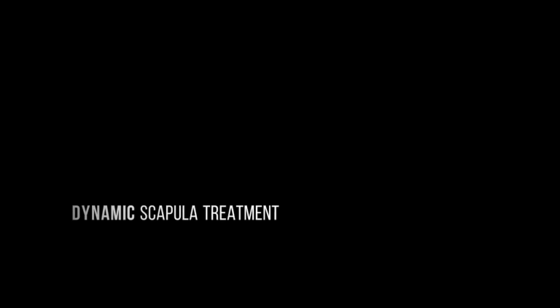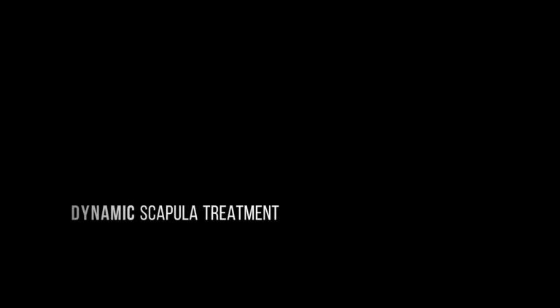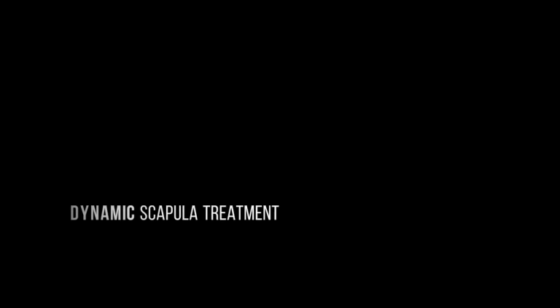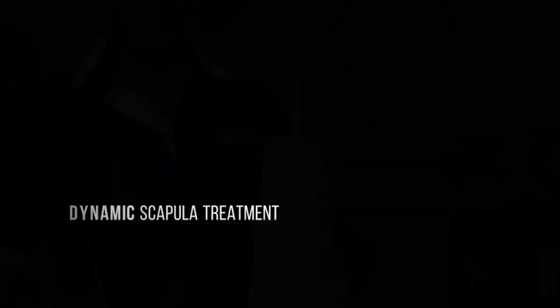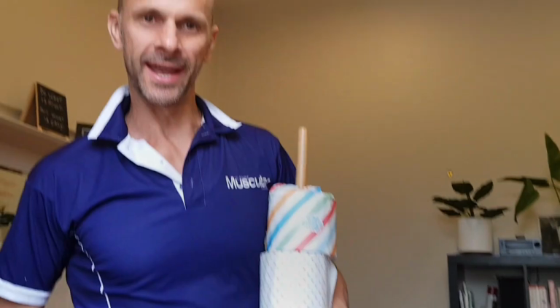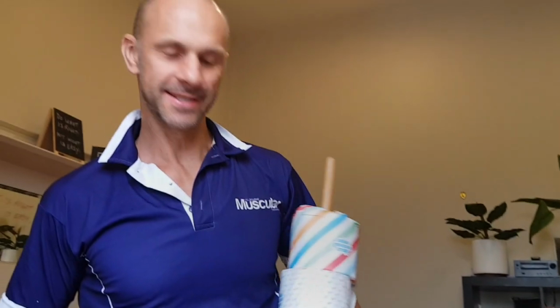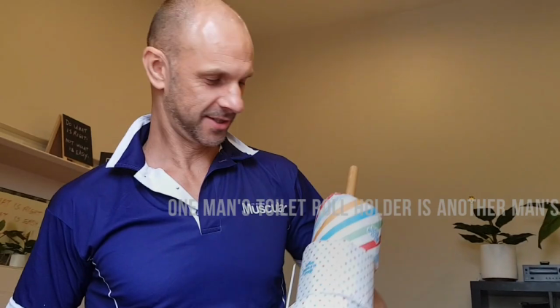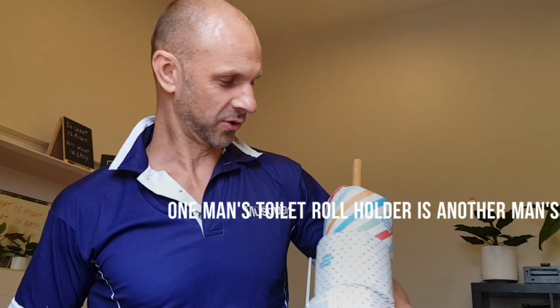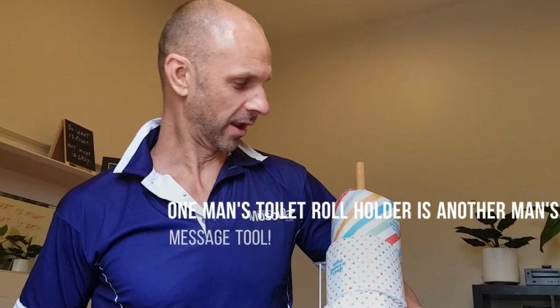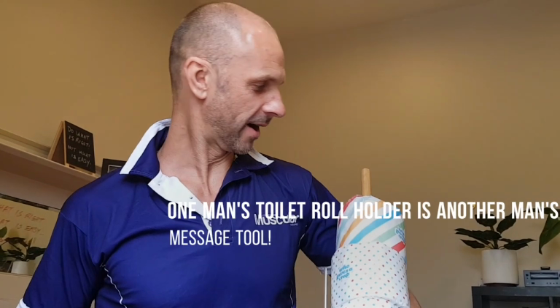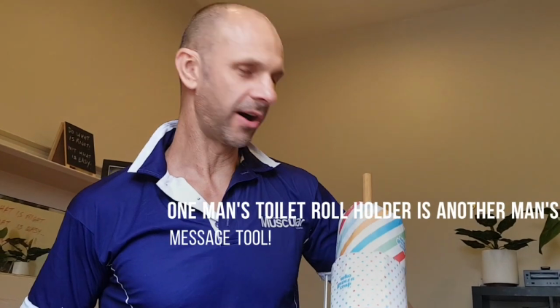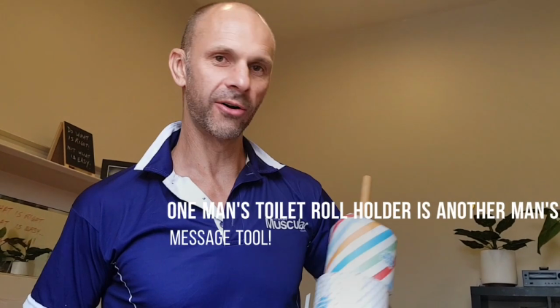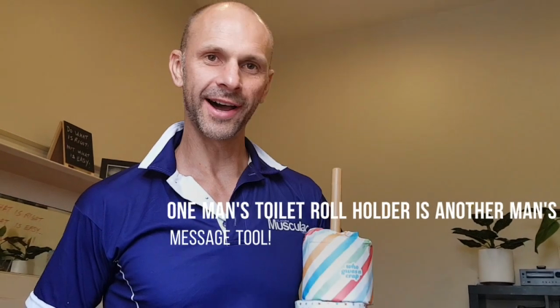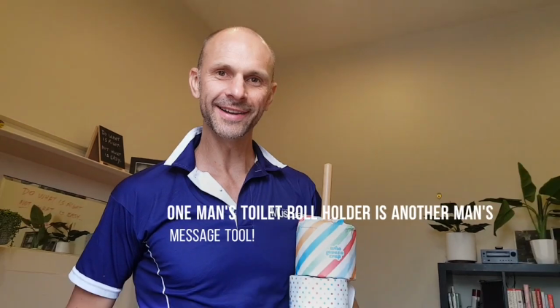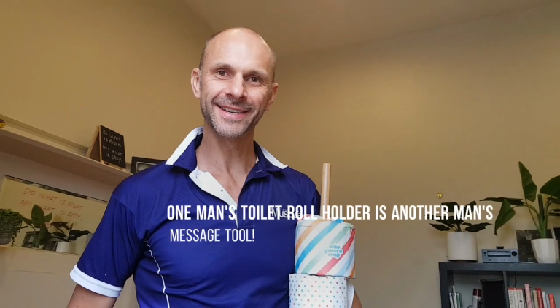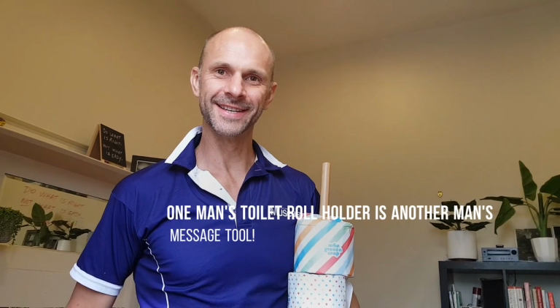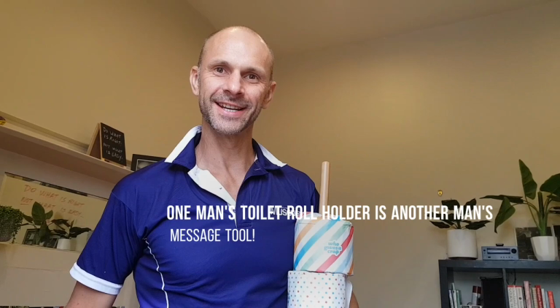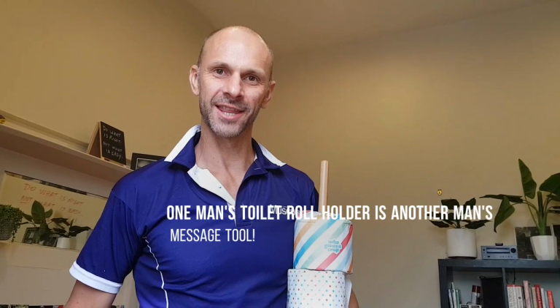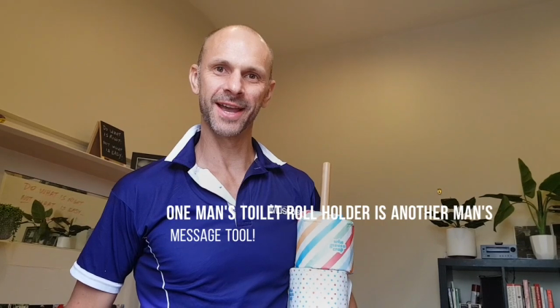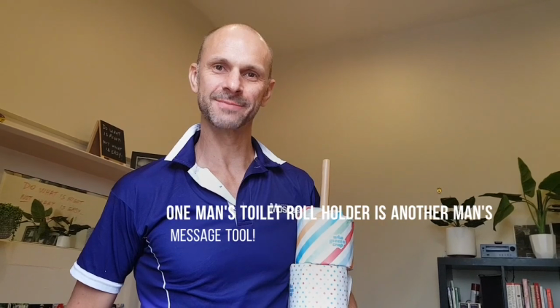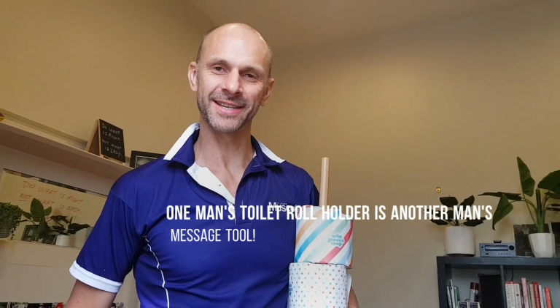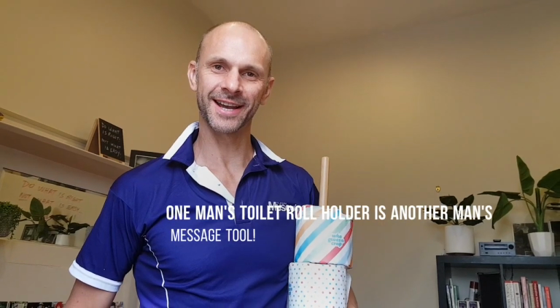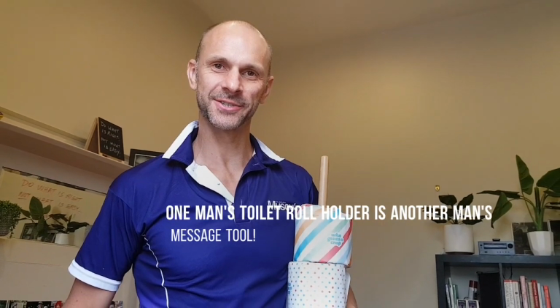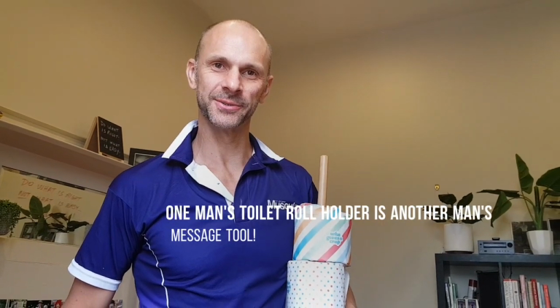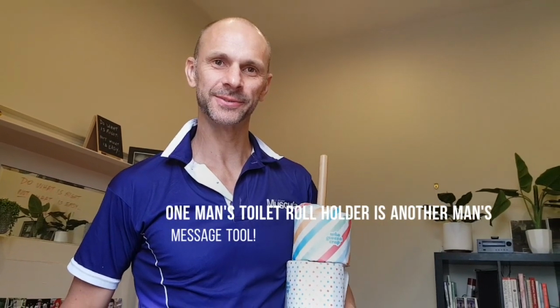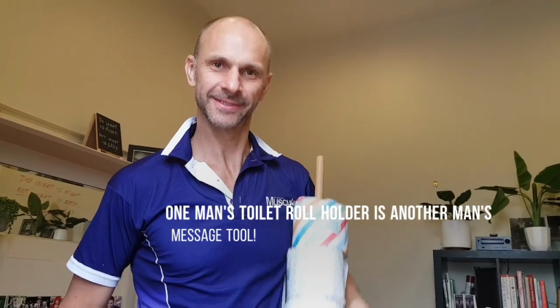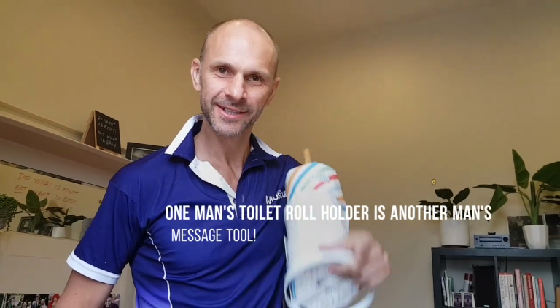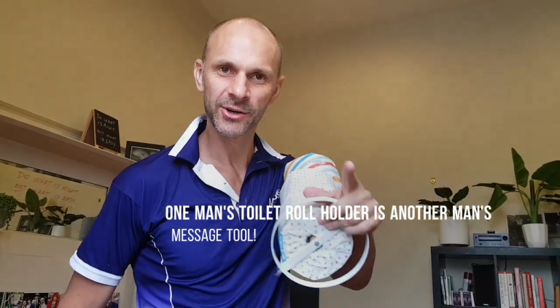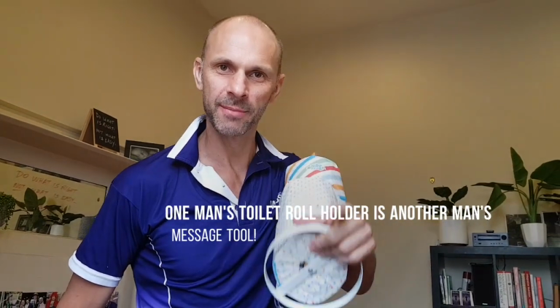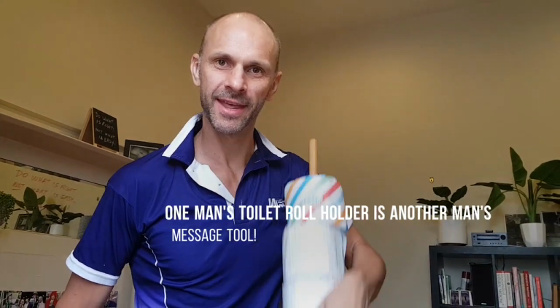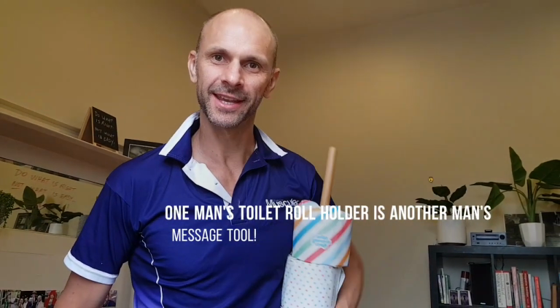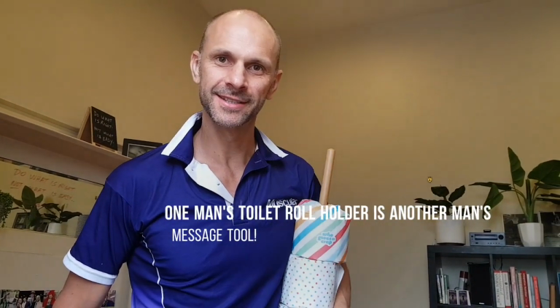Another man's toilet roll holder is another man's massage tool. Remember that, kids.